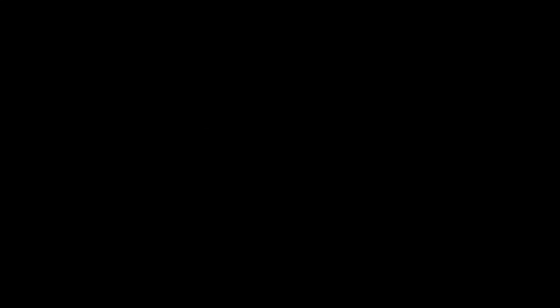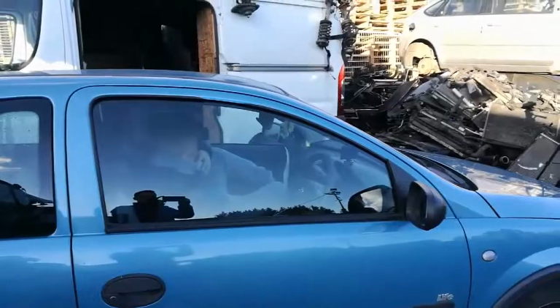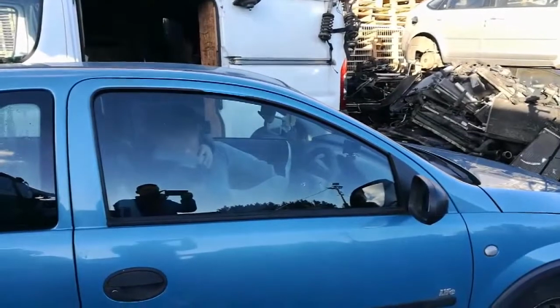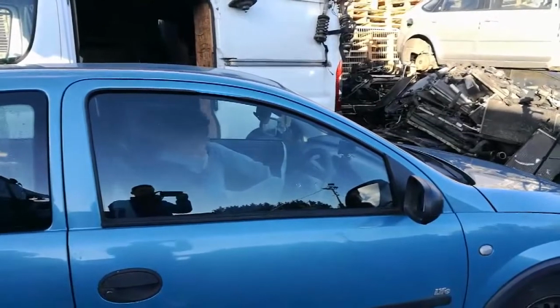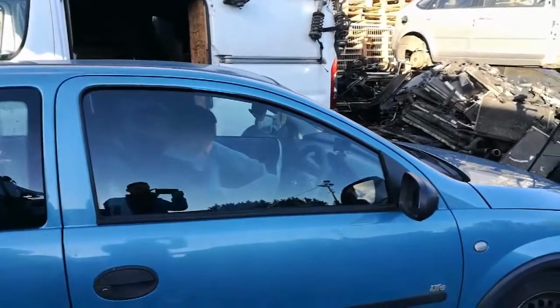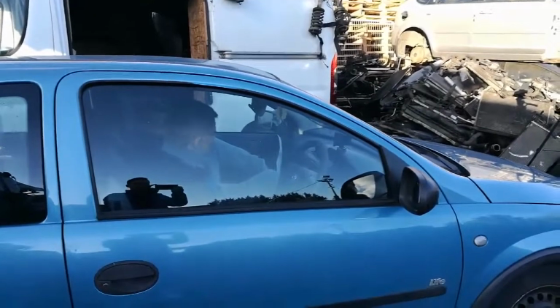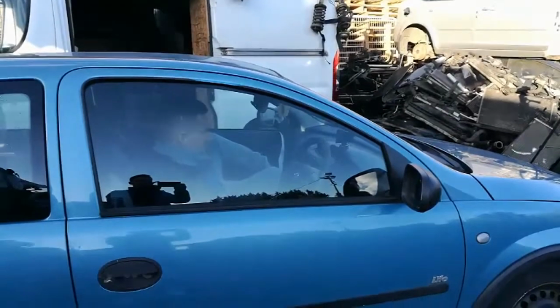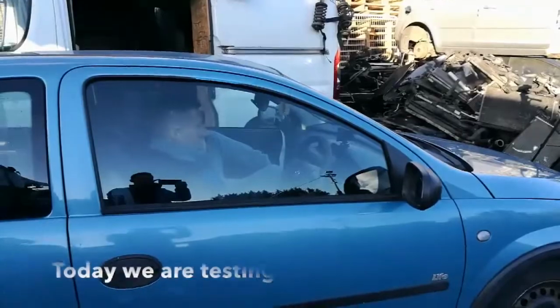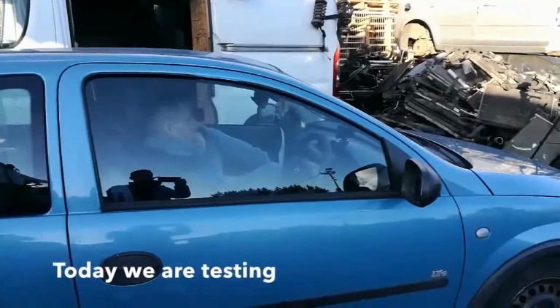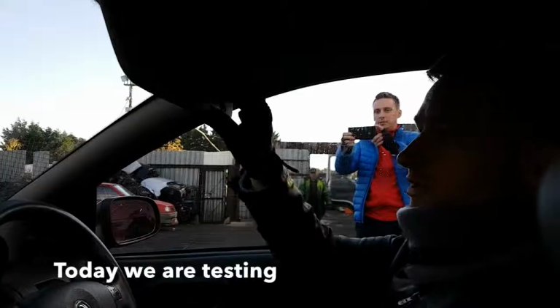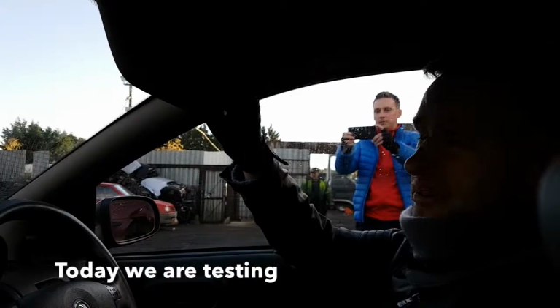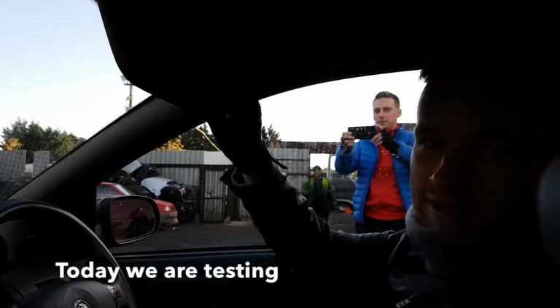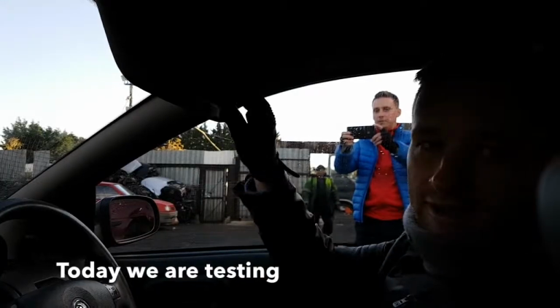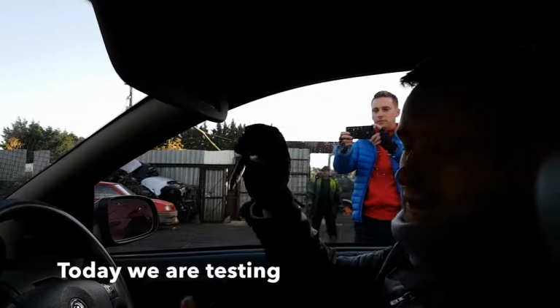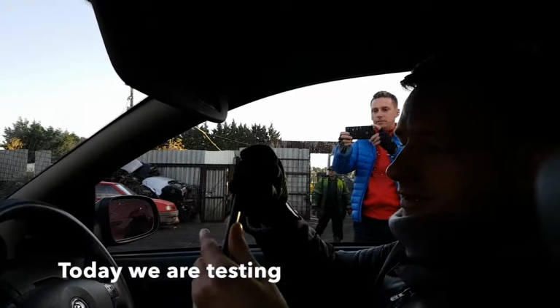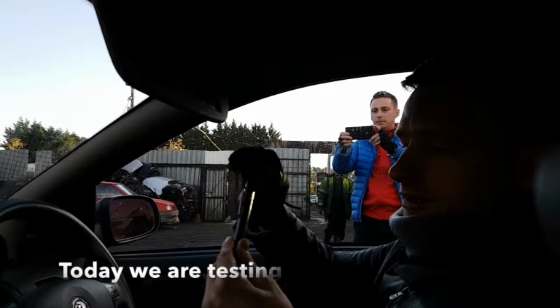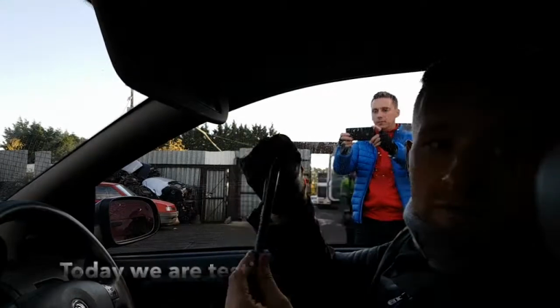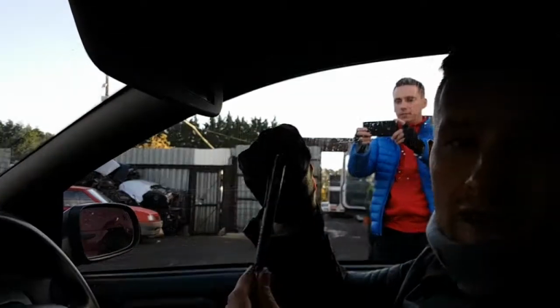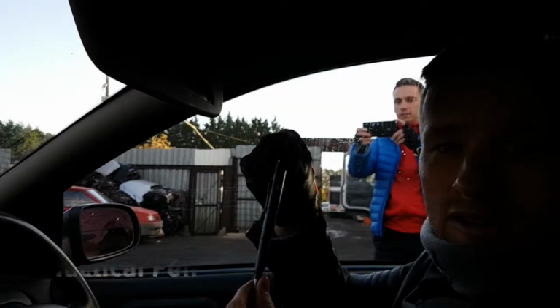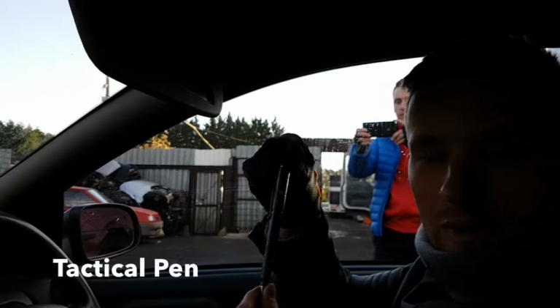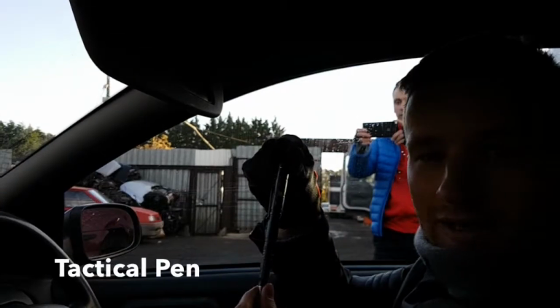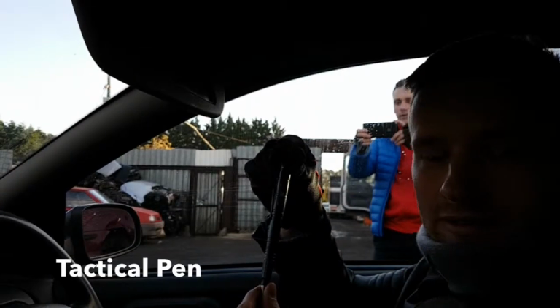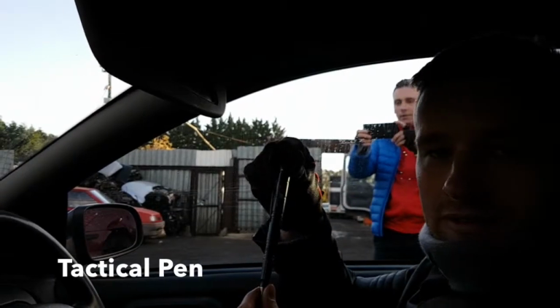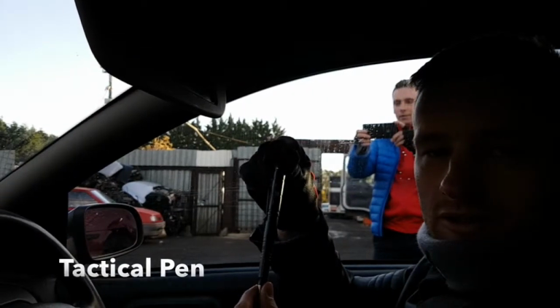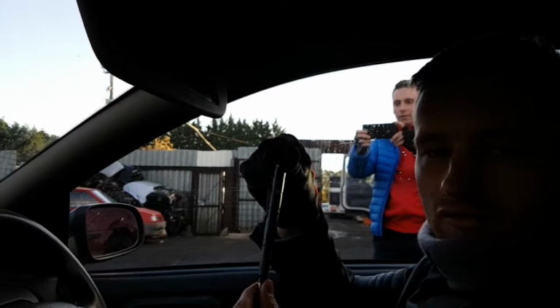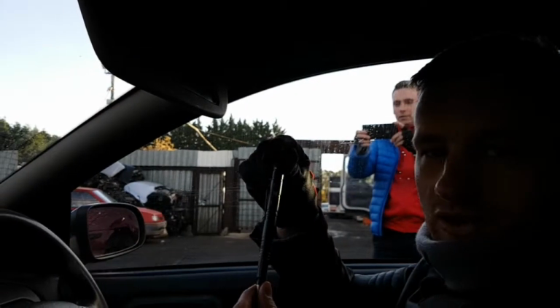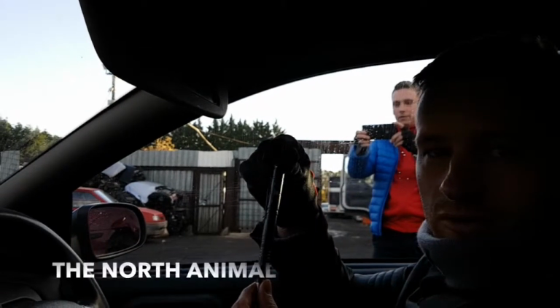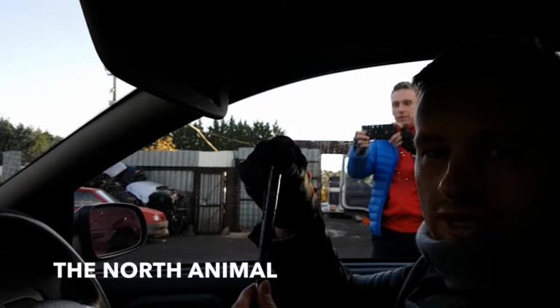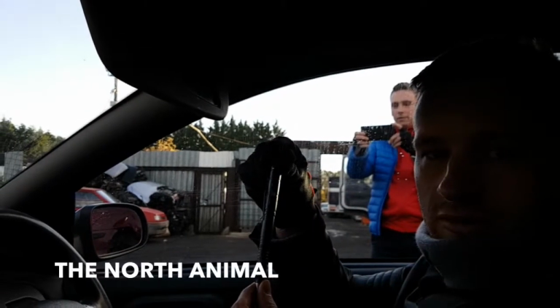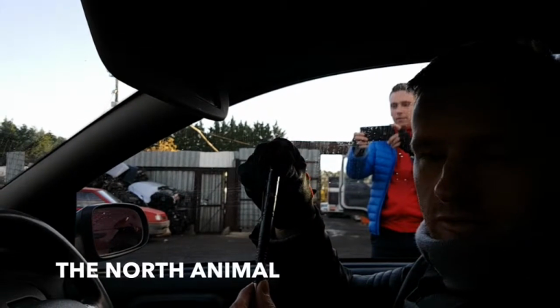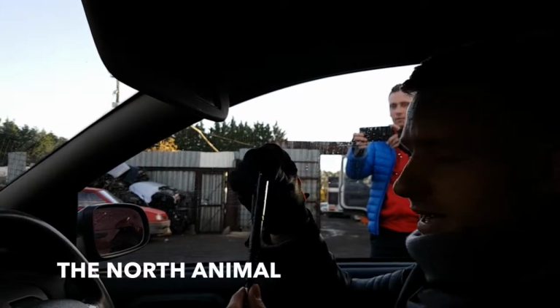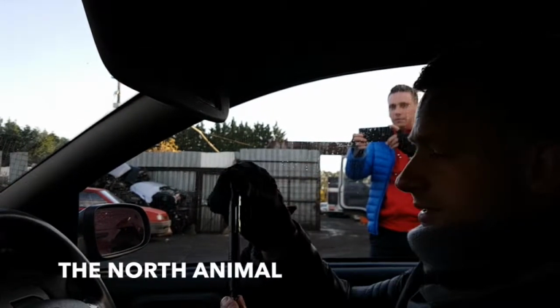Hello guys! Today we are testing the North Animal Tactical Pen.